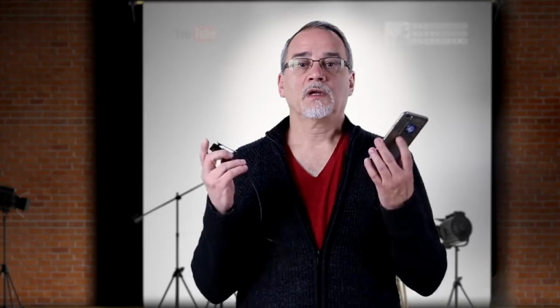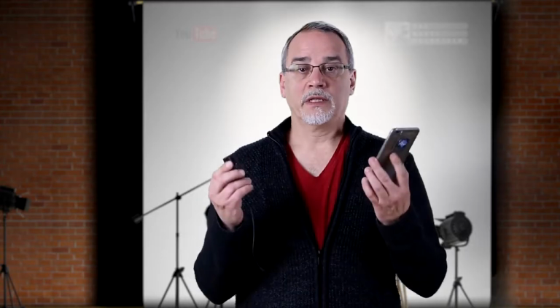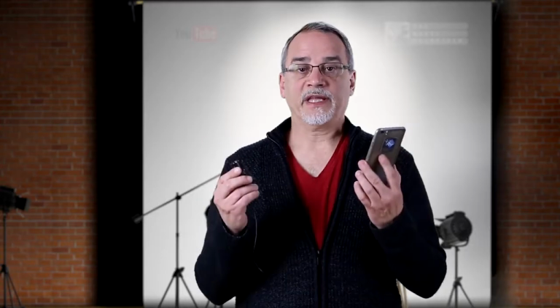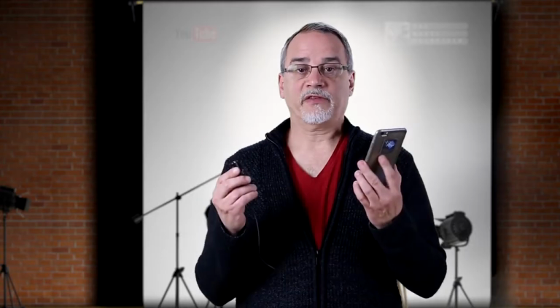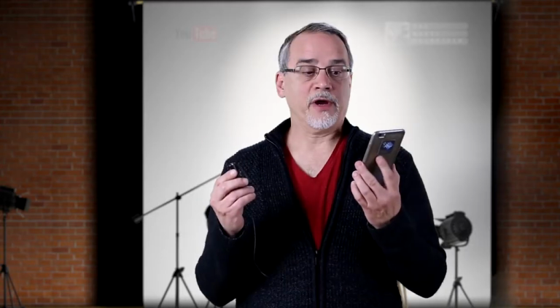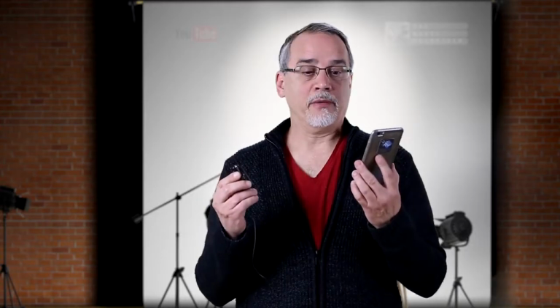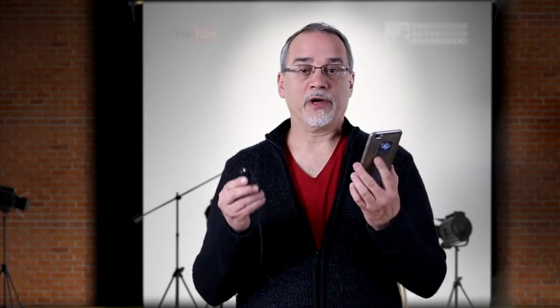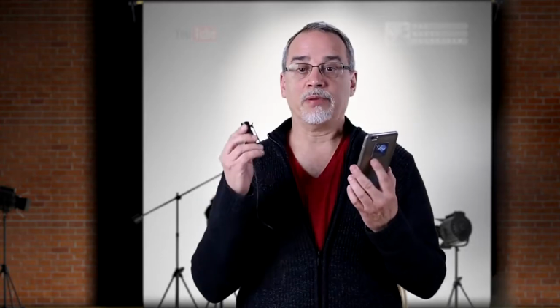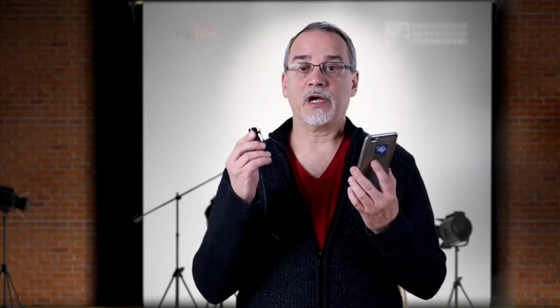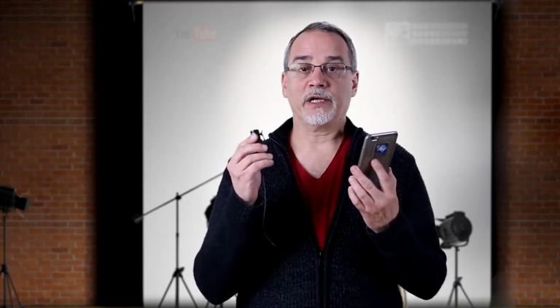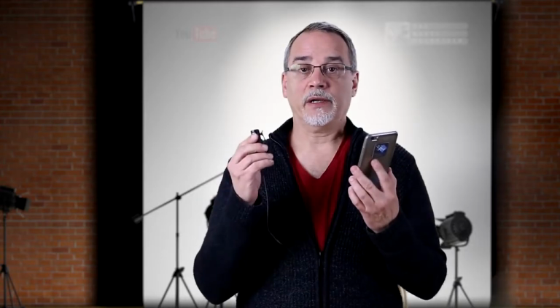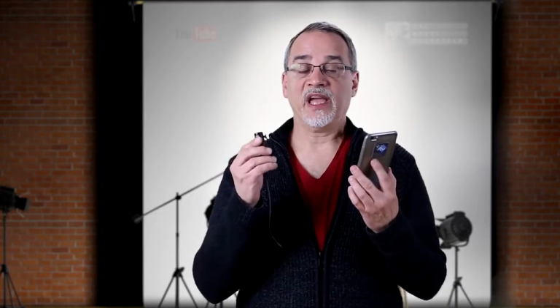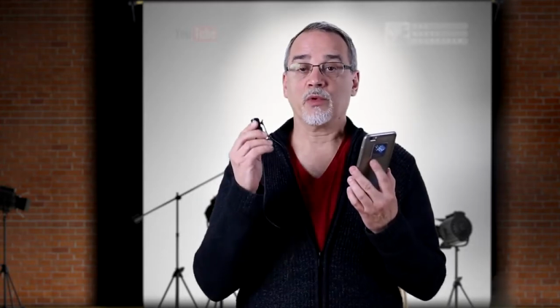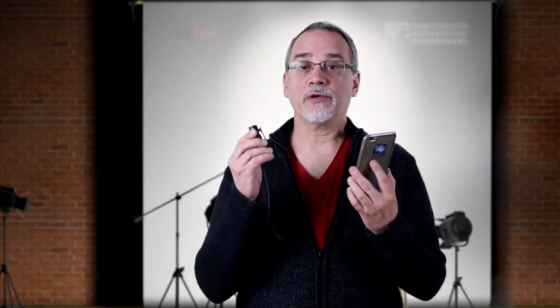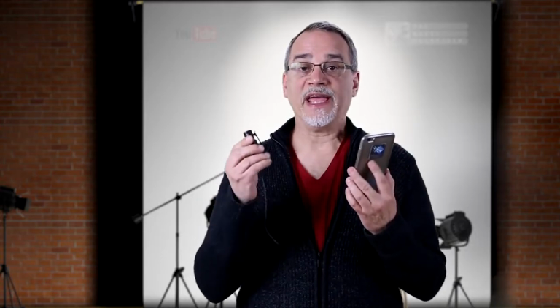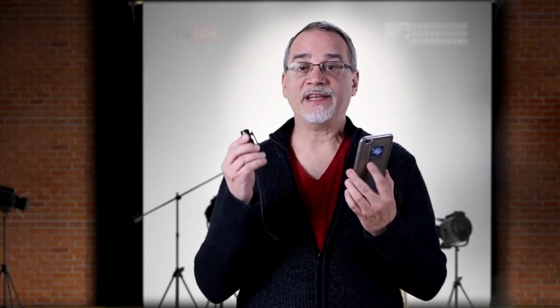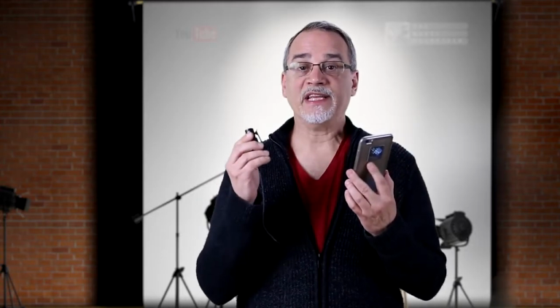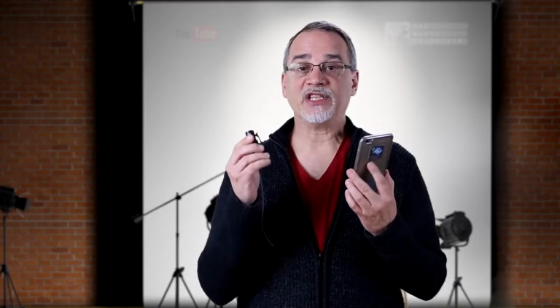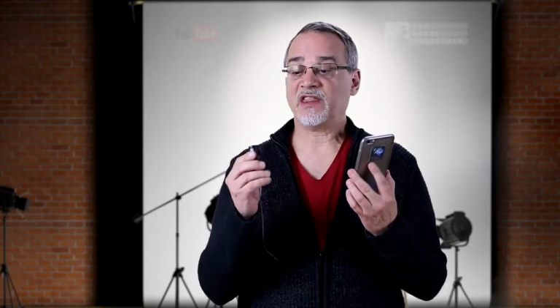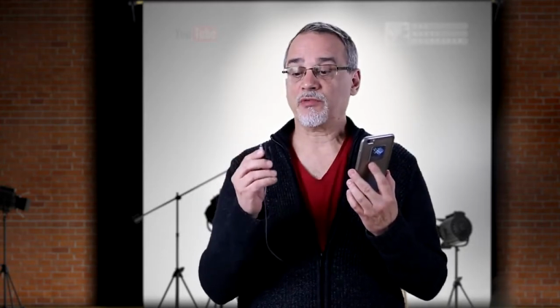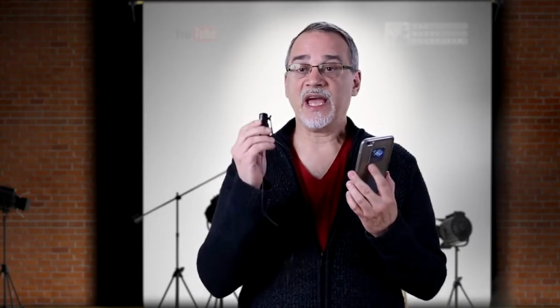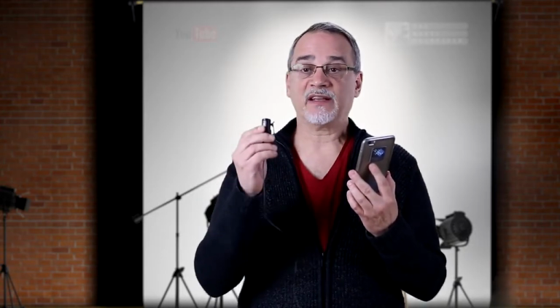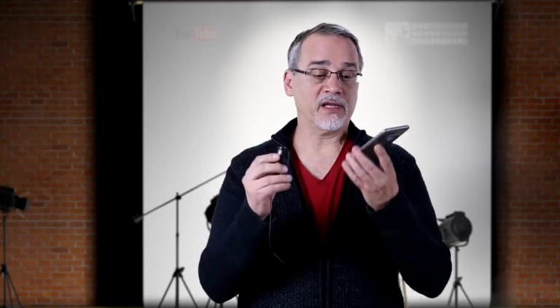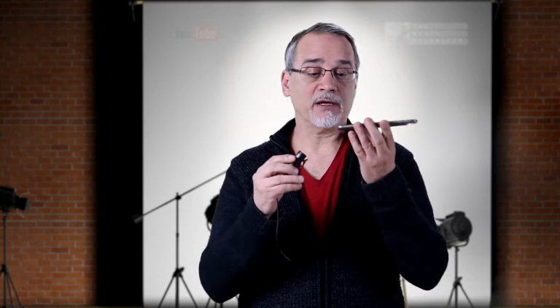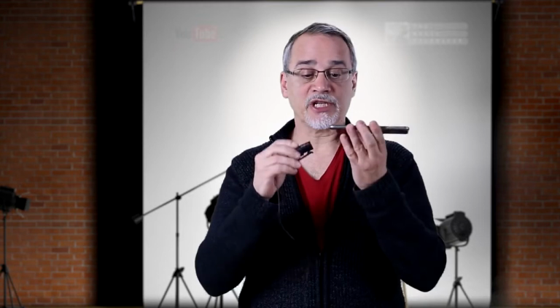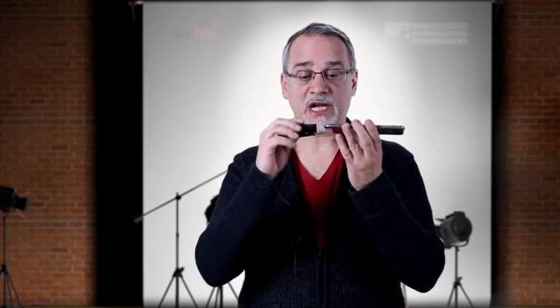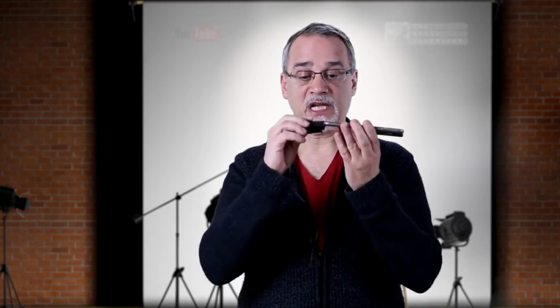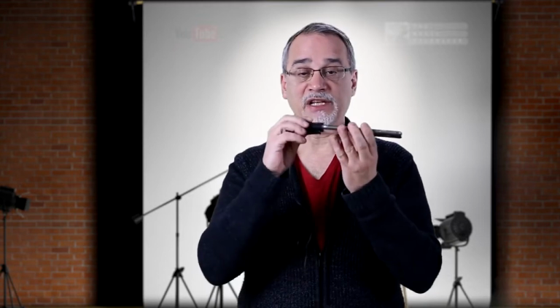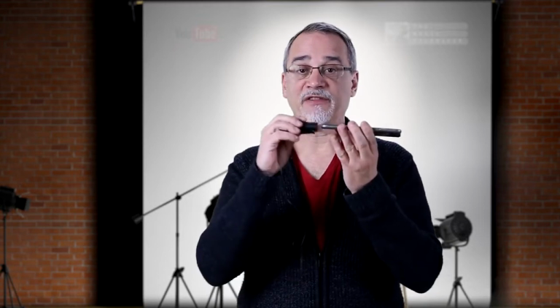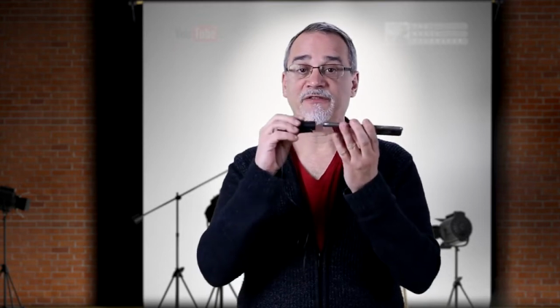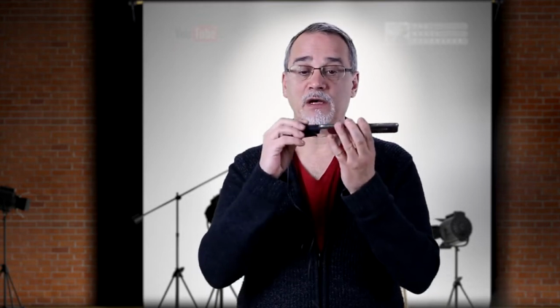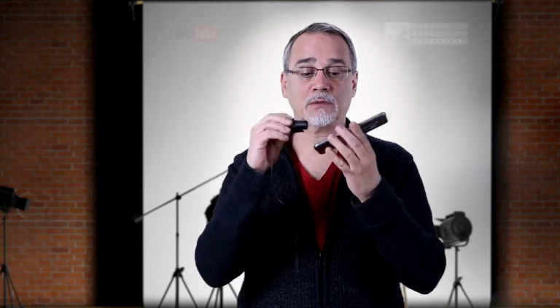So, let me get this straight. We're going to plug a Rode NTG3 XLR jack into the phone.